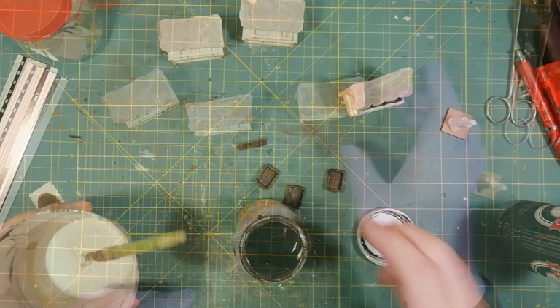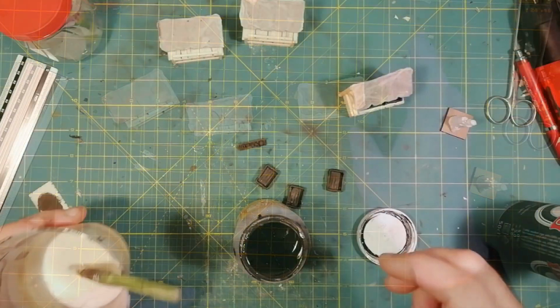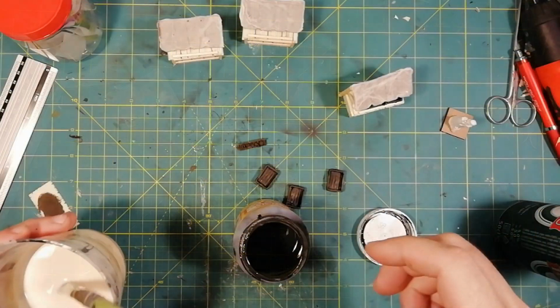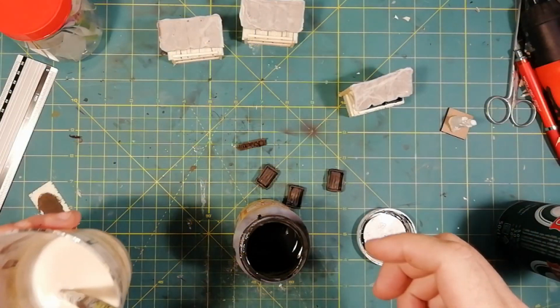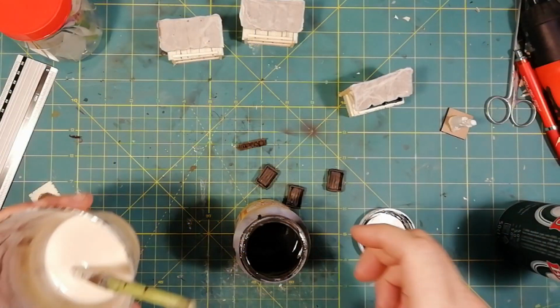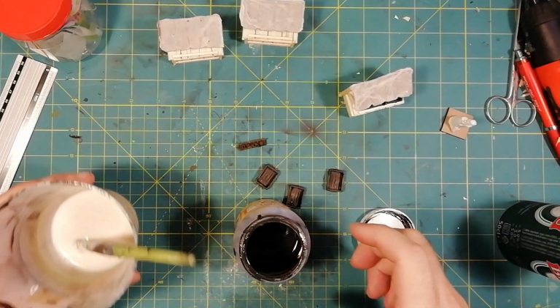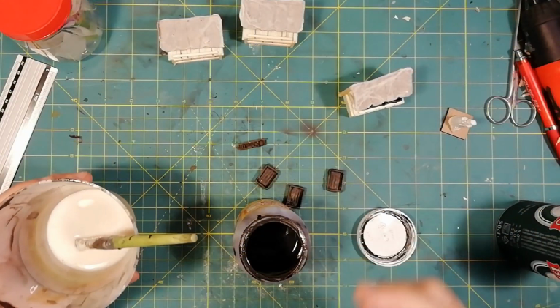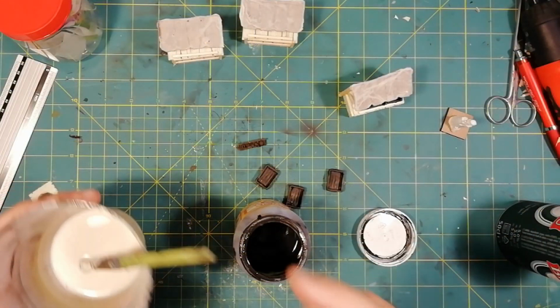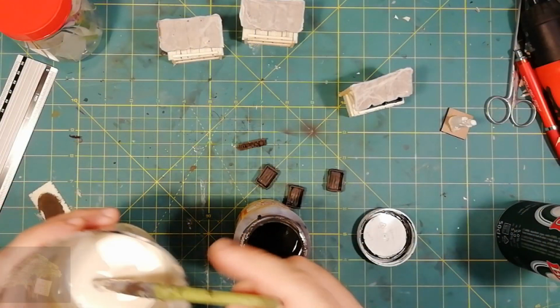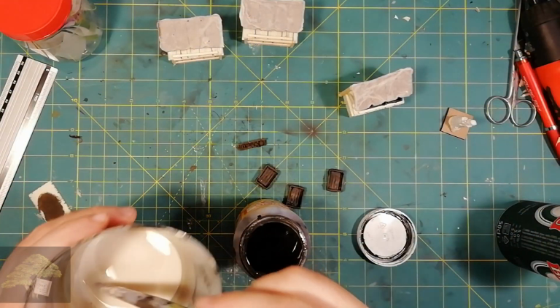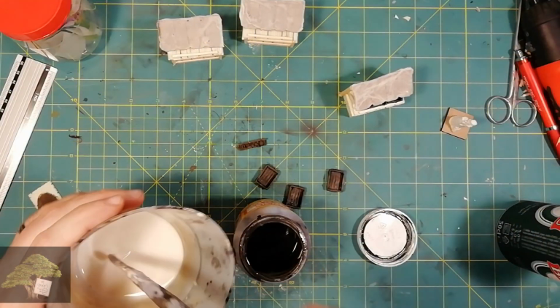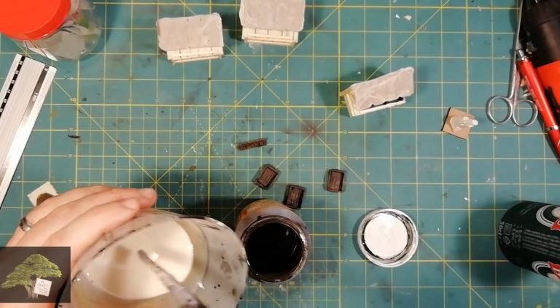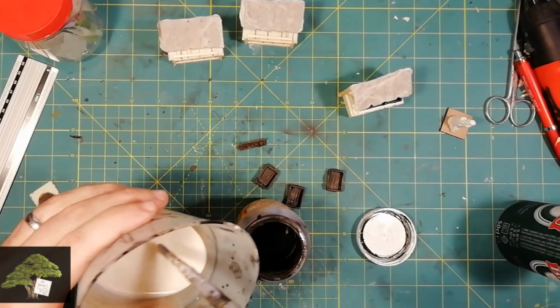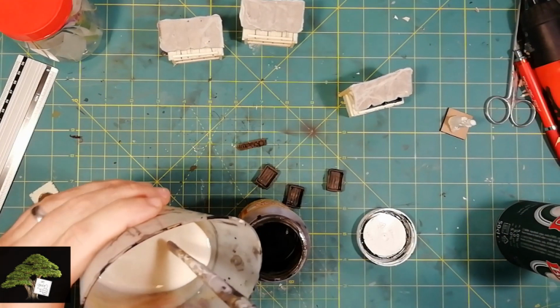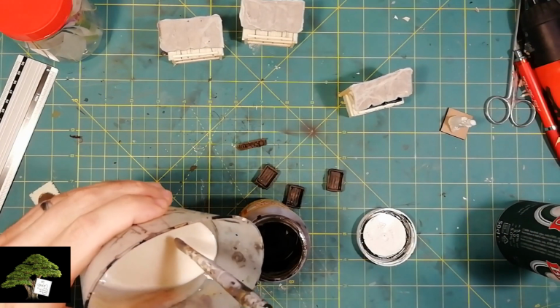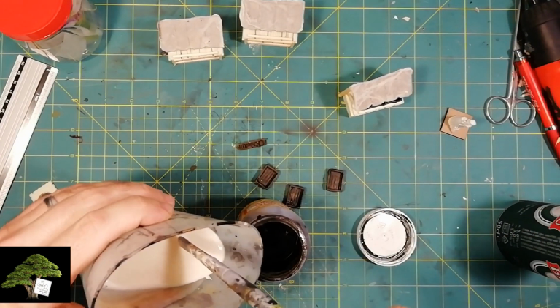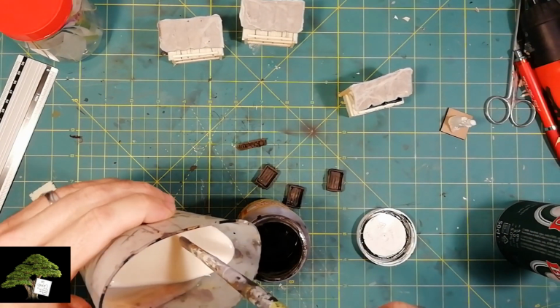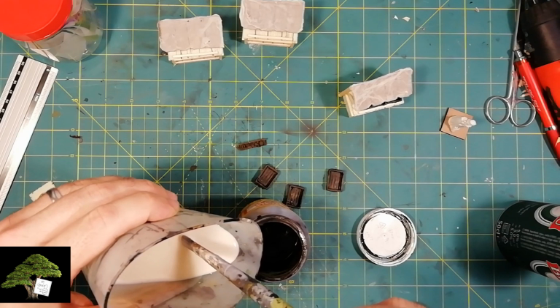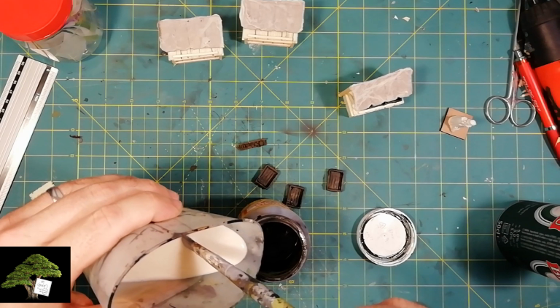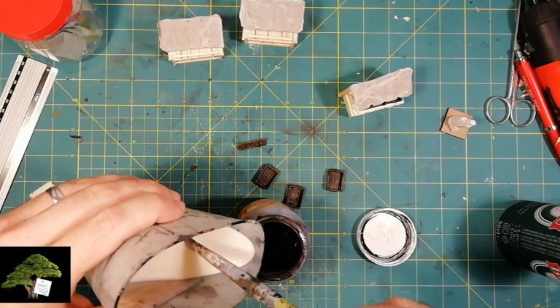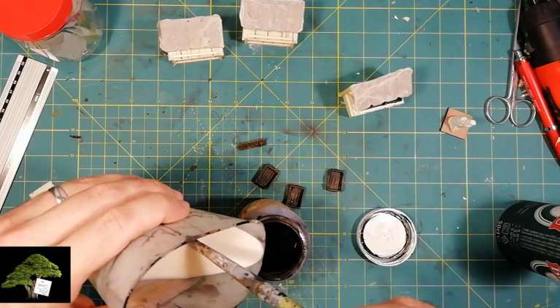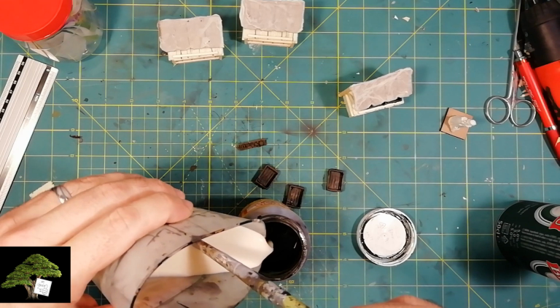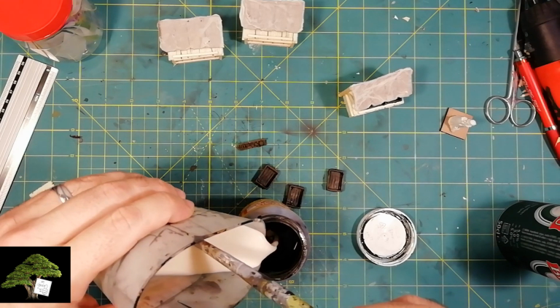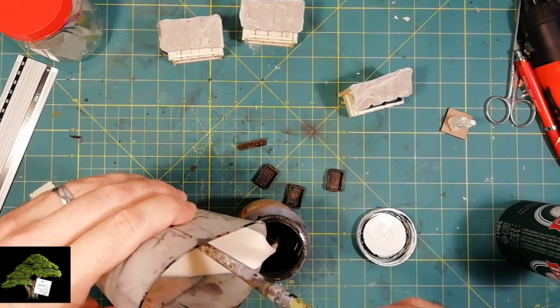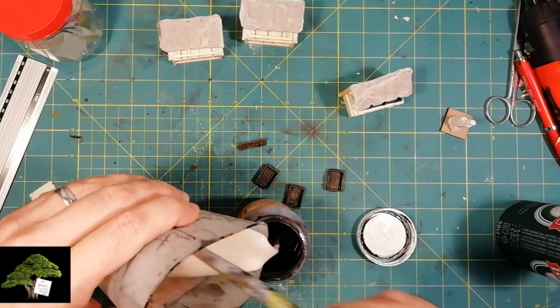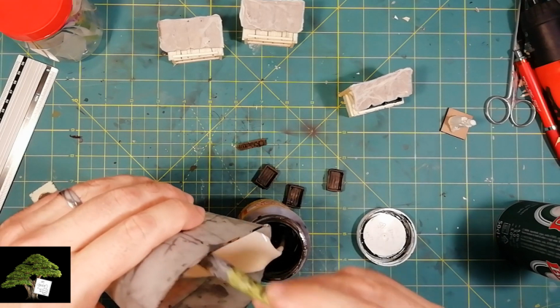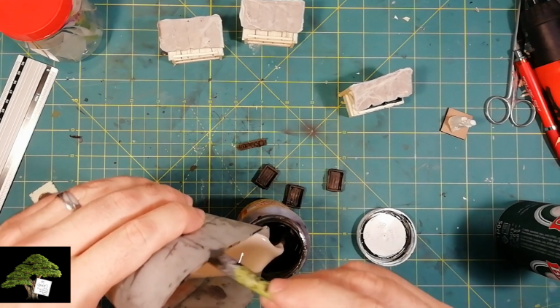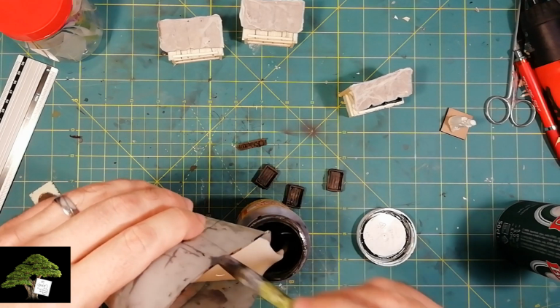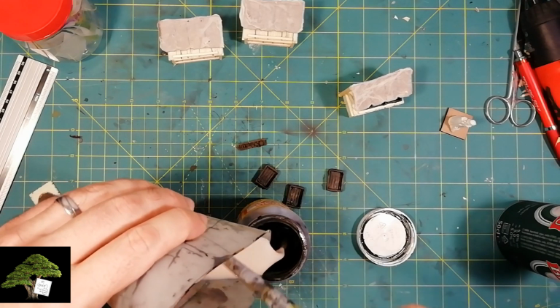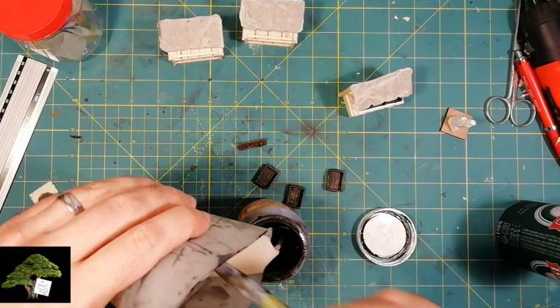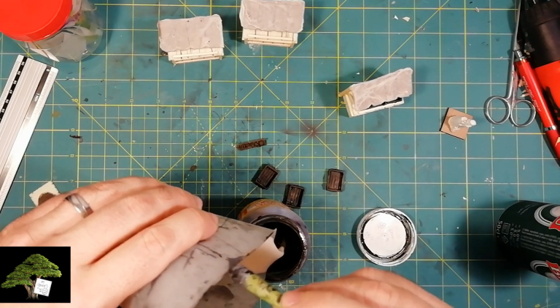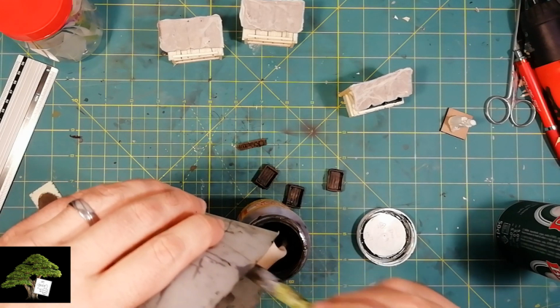At this point, we recycle the glue in a container — we can use it again later.